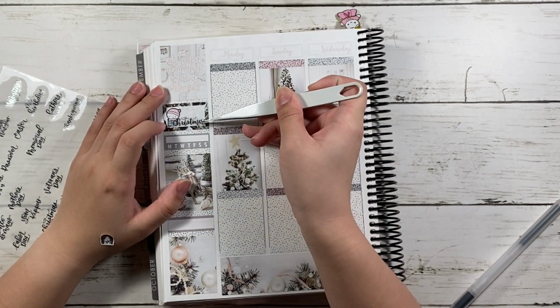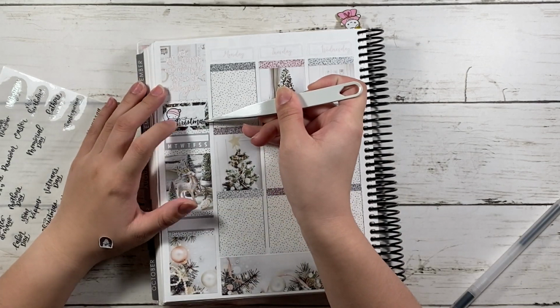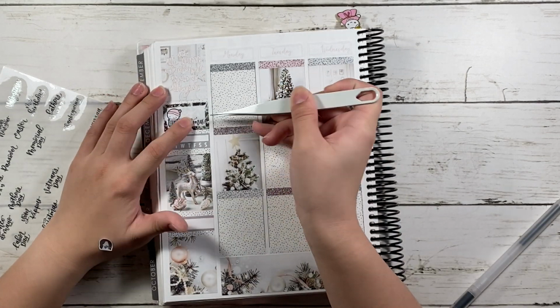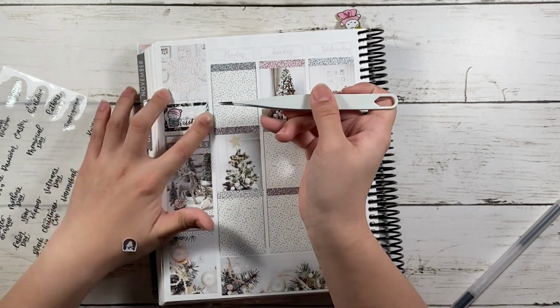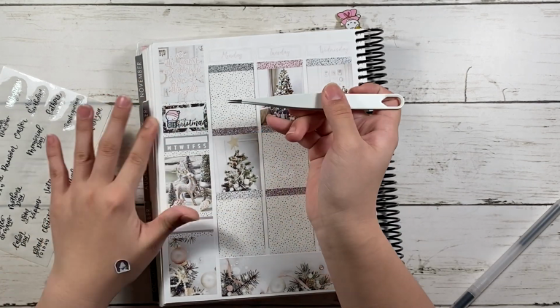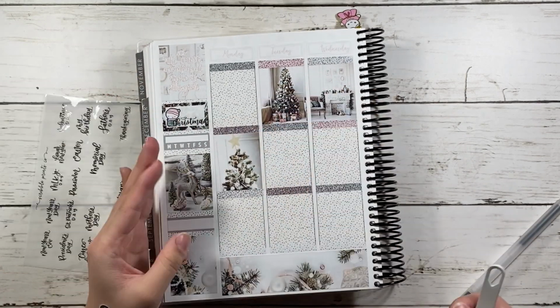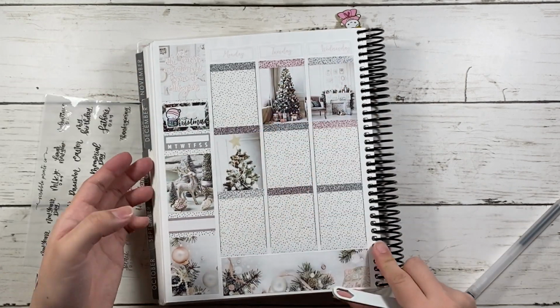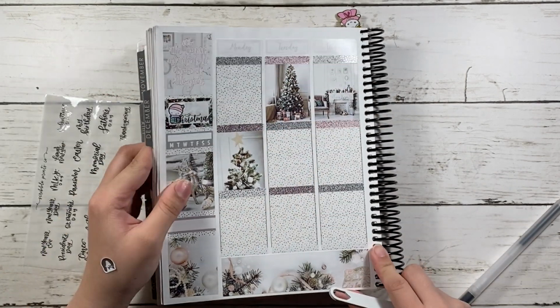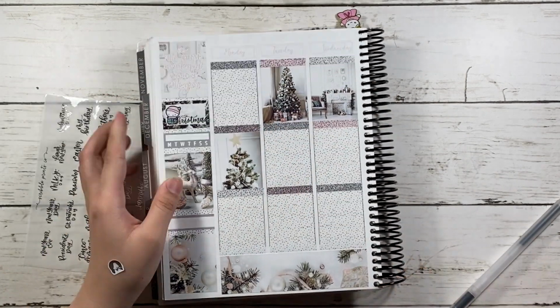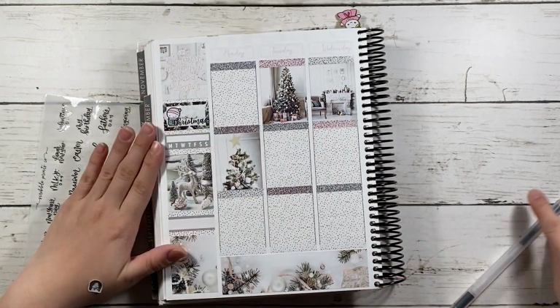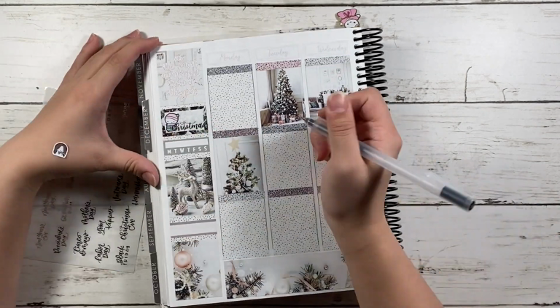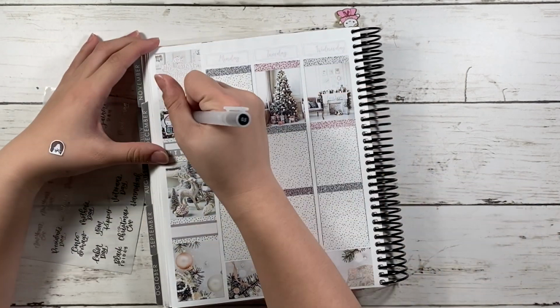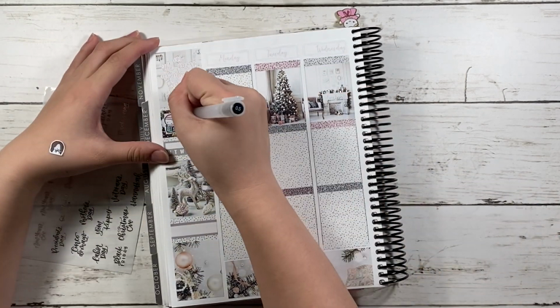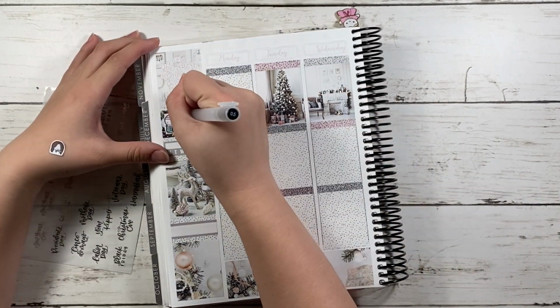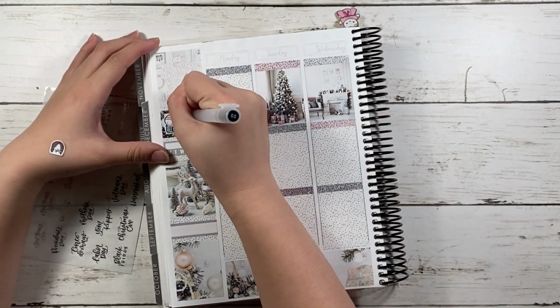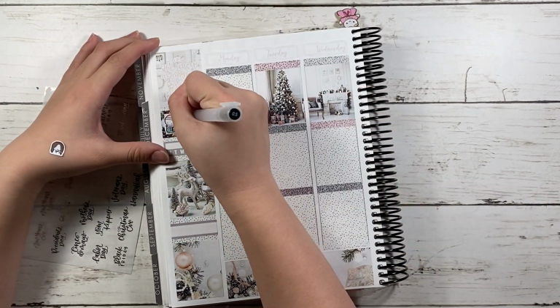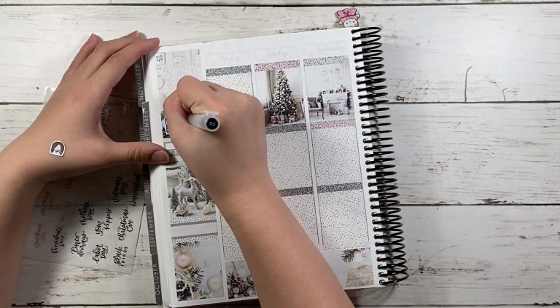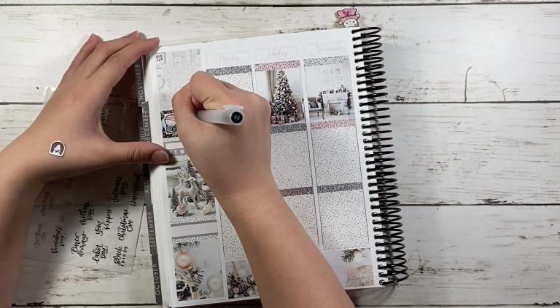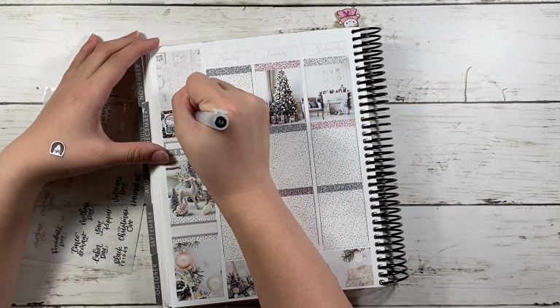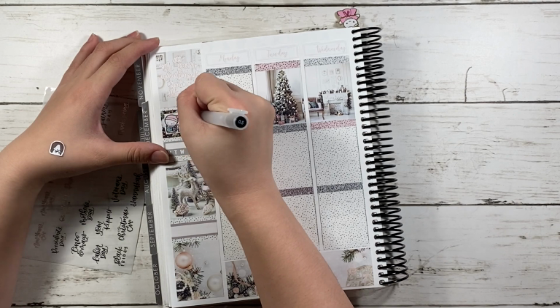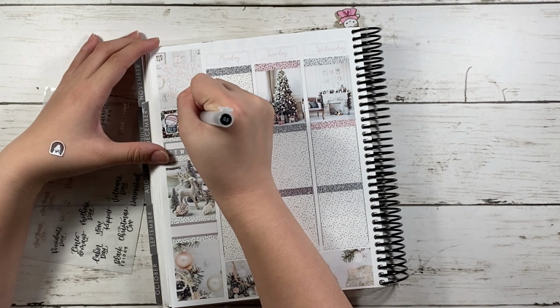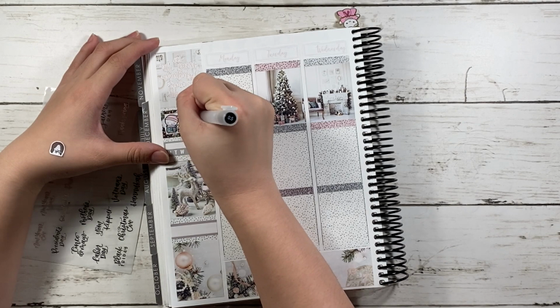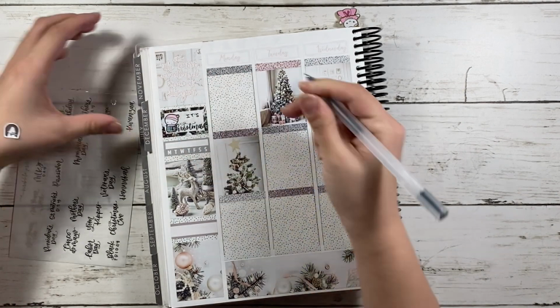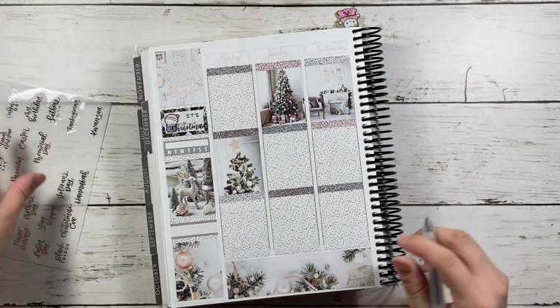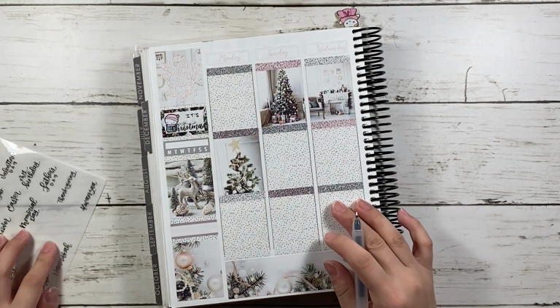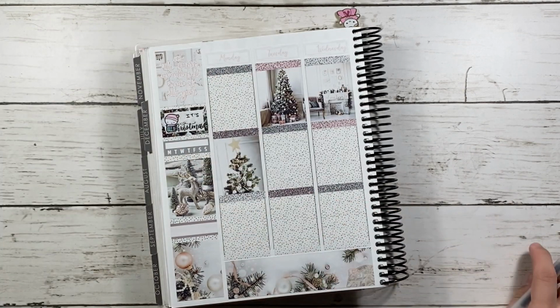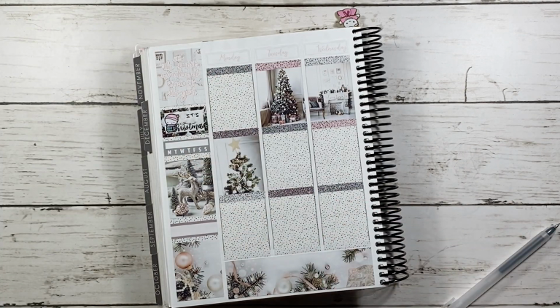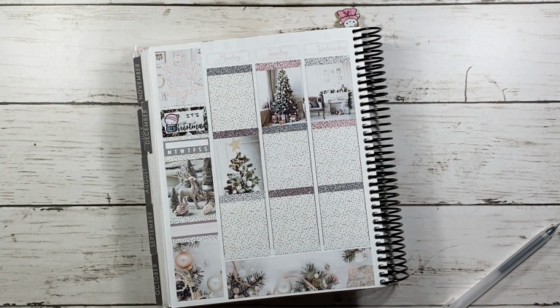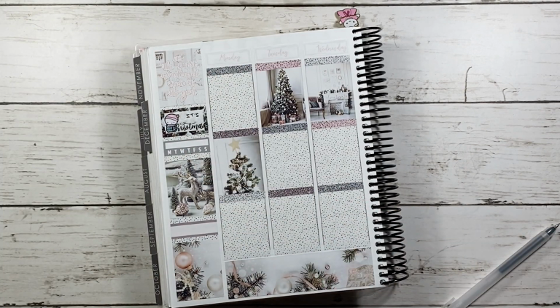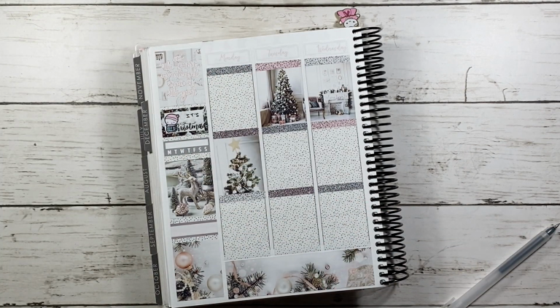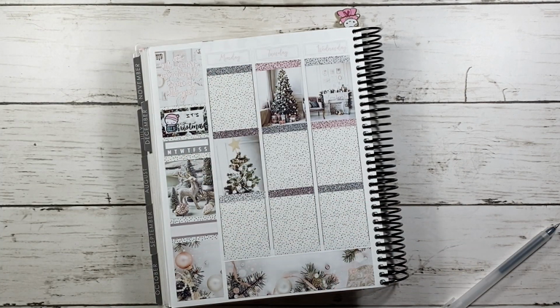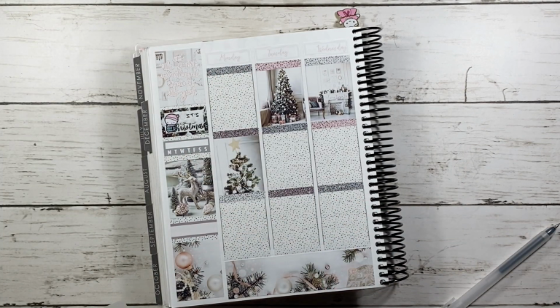I already laid this week out before, so I don't have the beginning part.